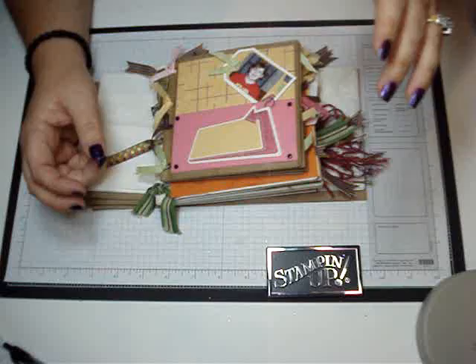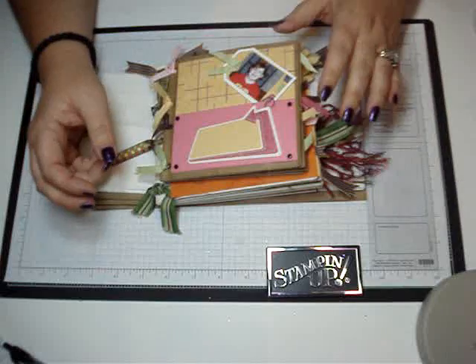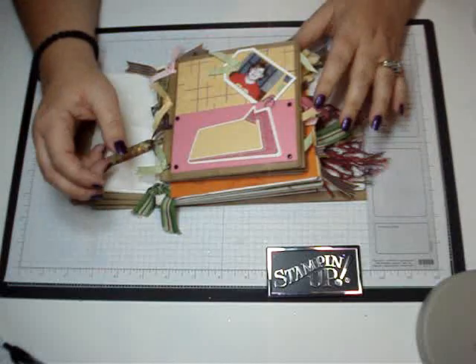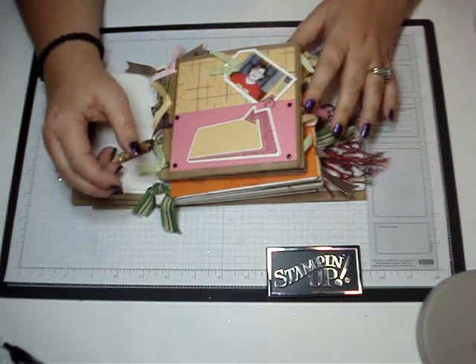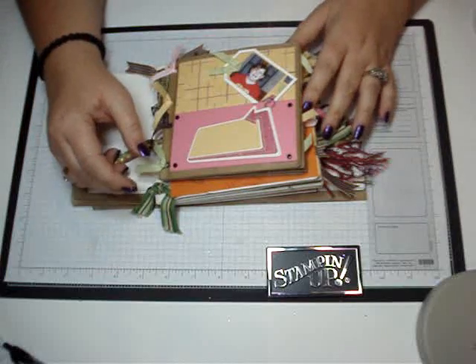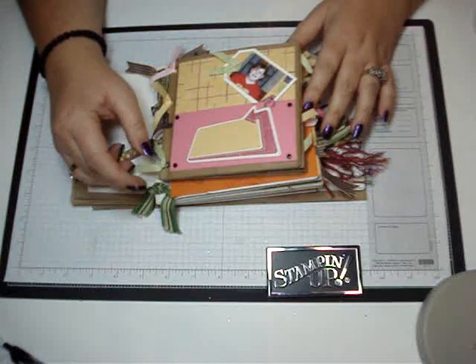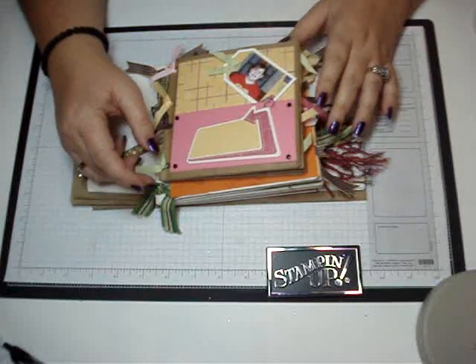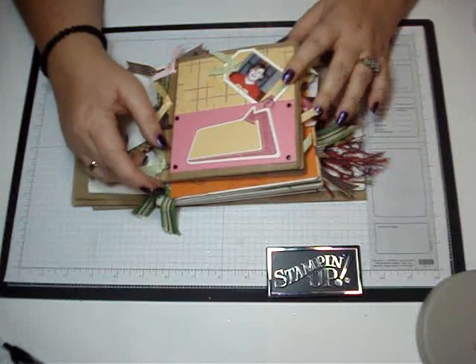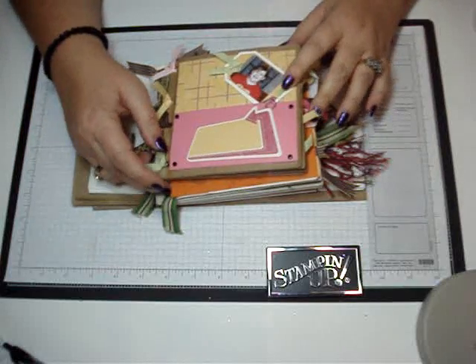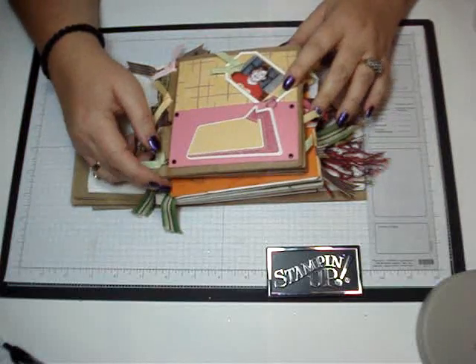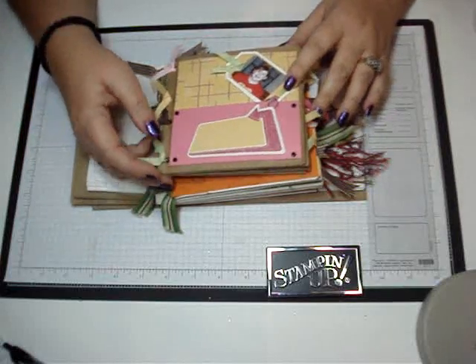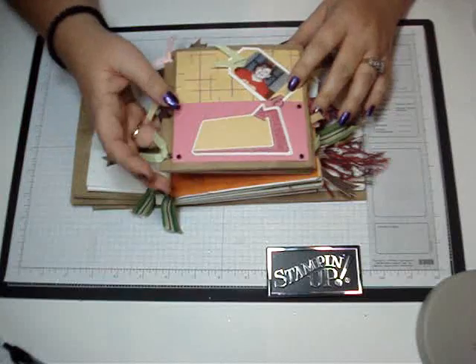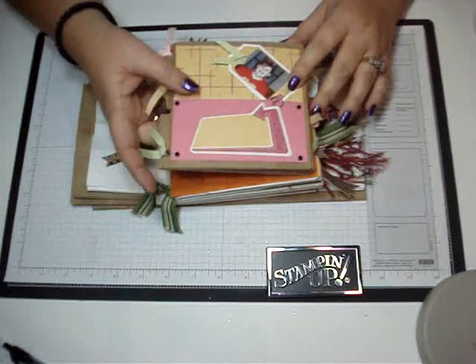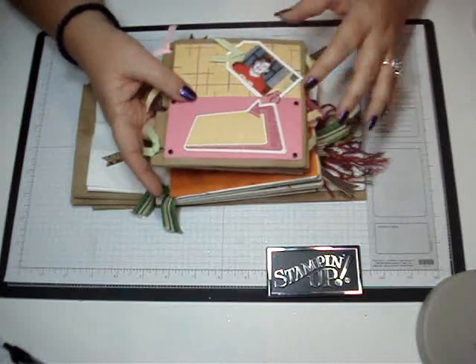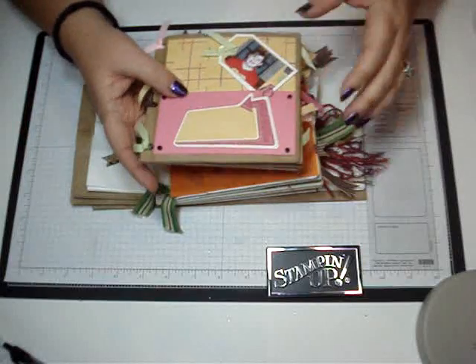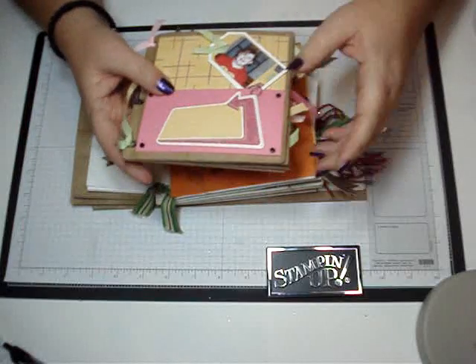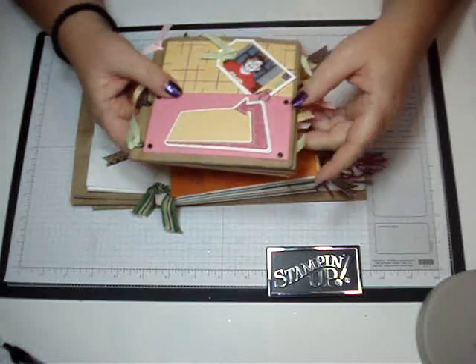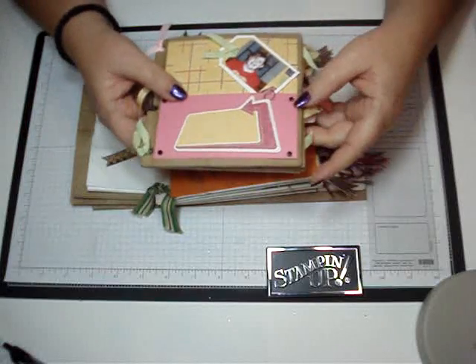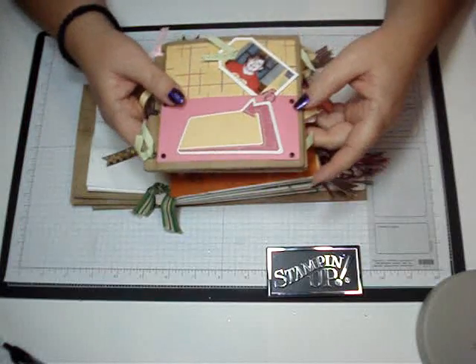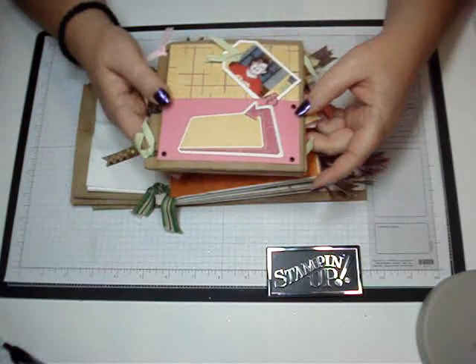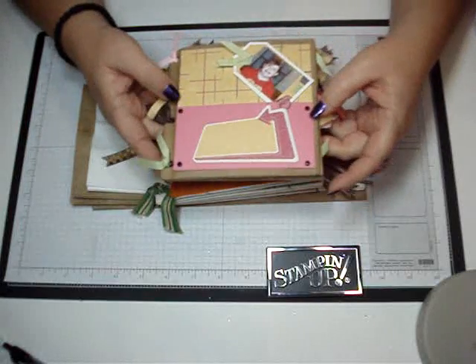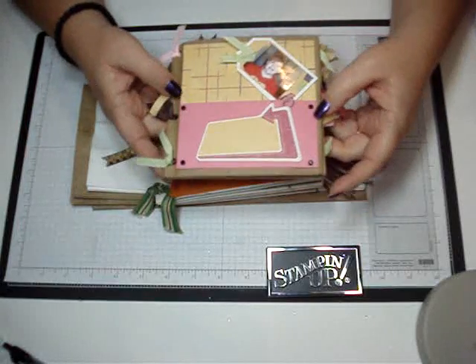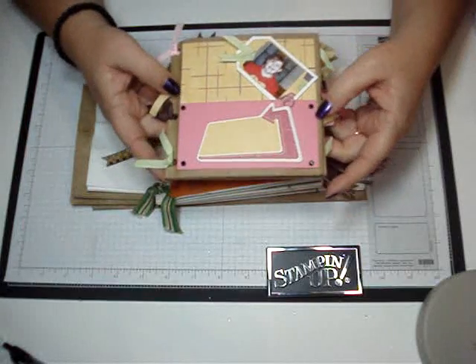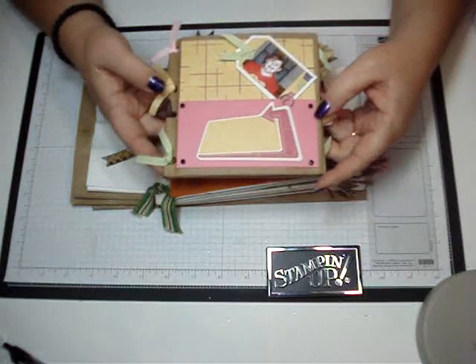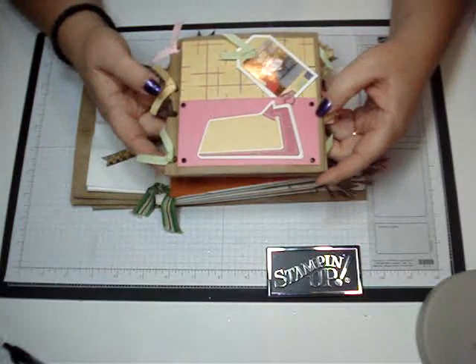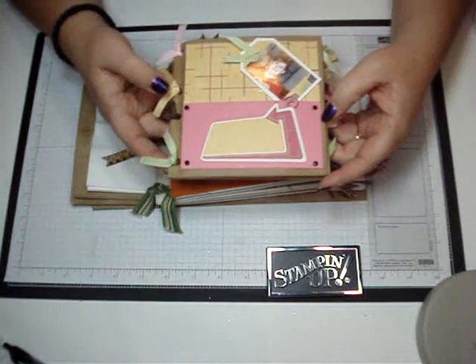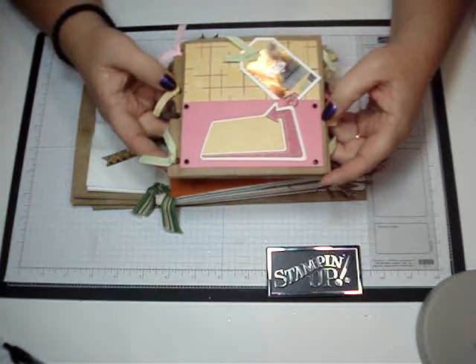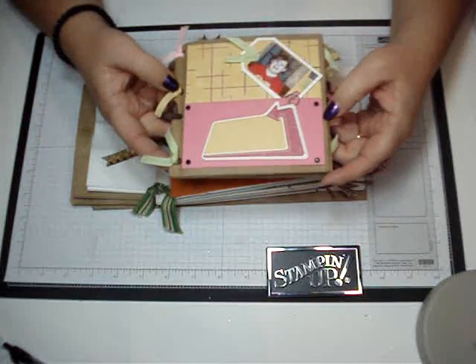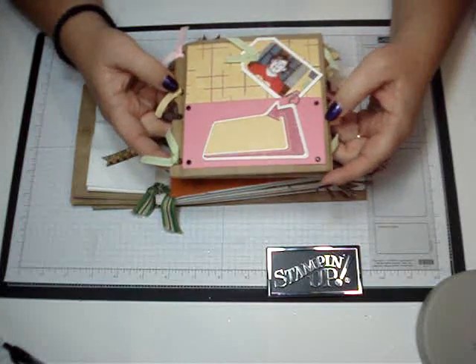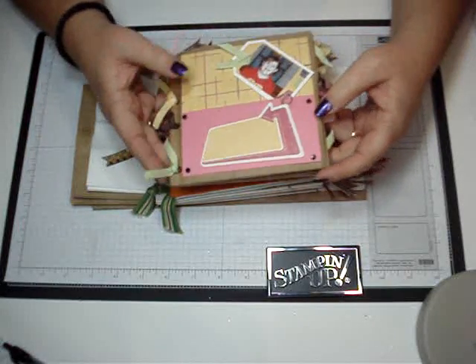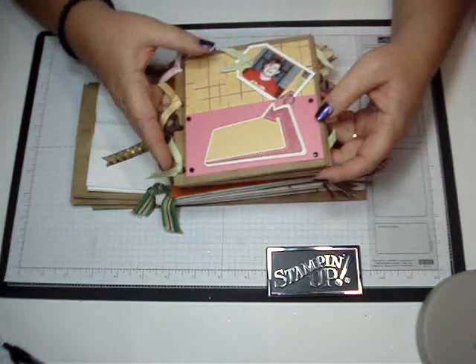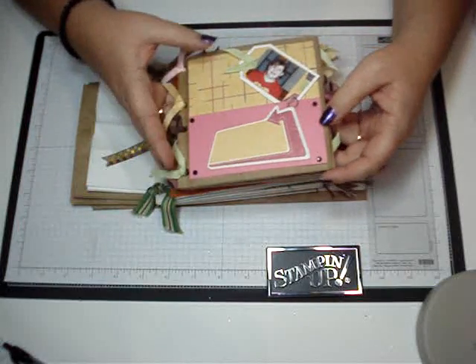Hi, stampers. Today we're going to make the paper bag scrapbook. It's really cute.